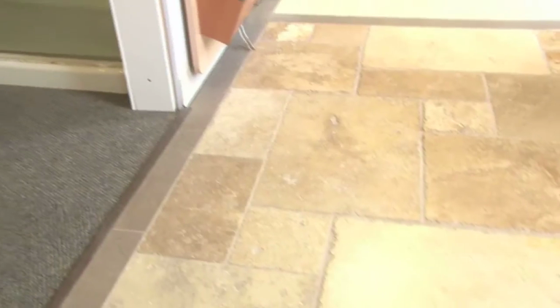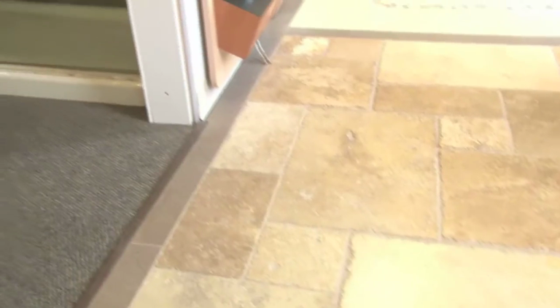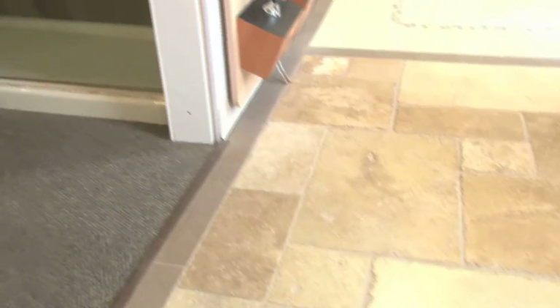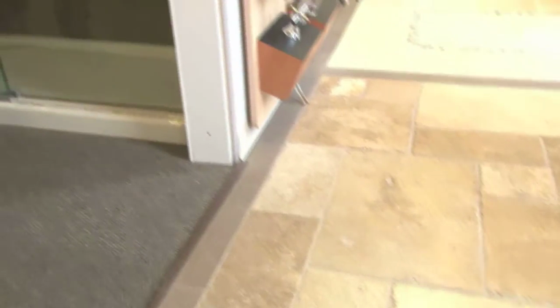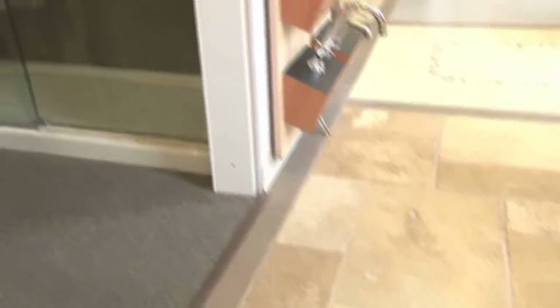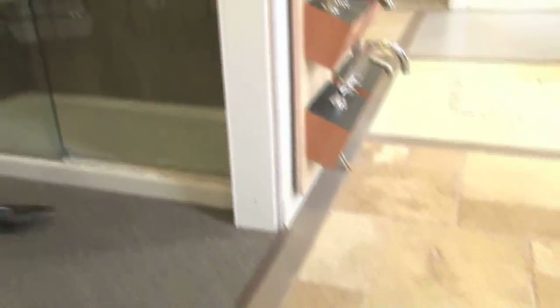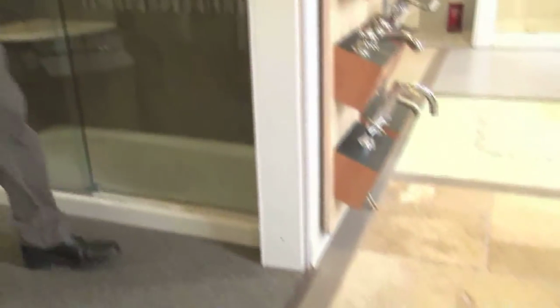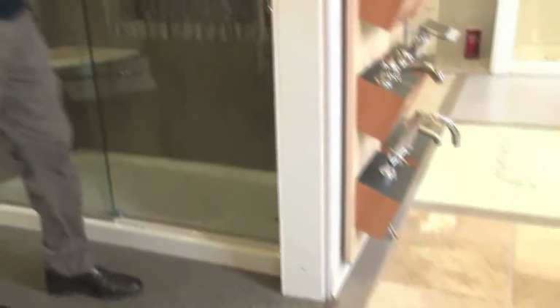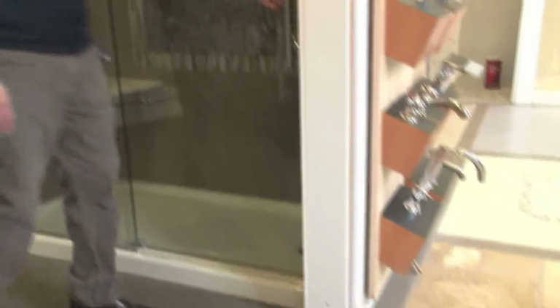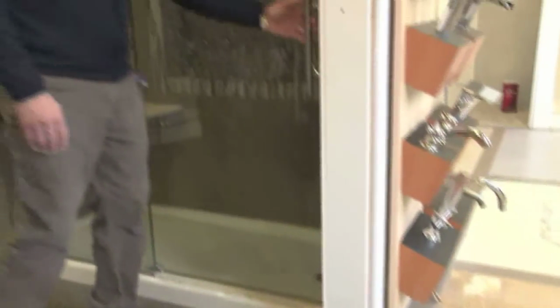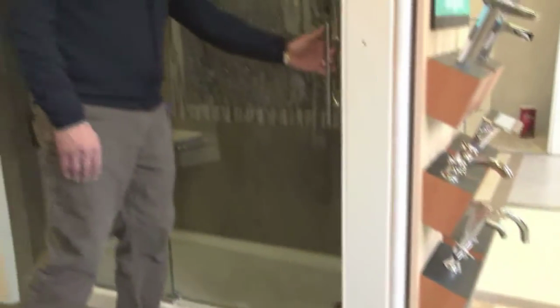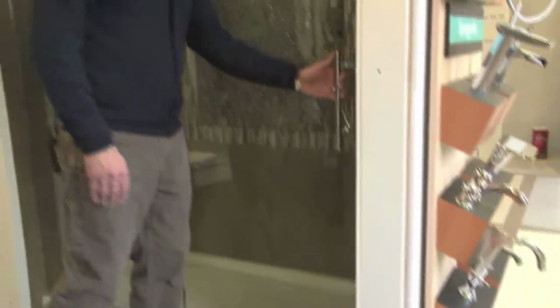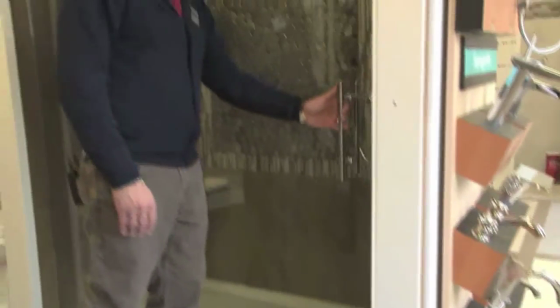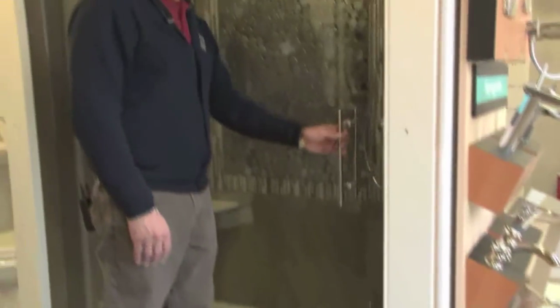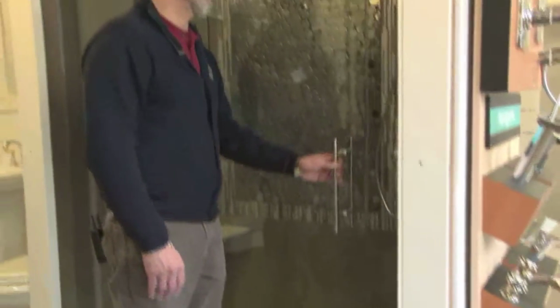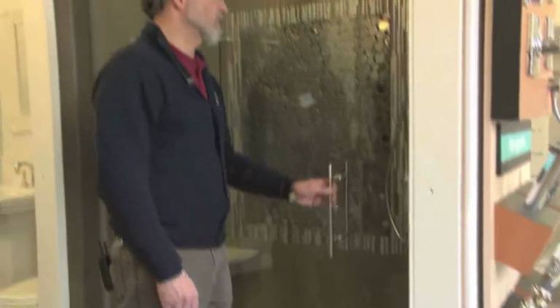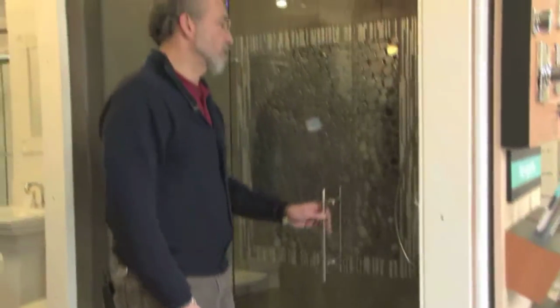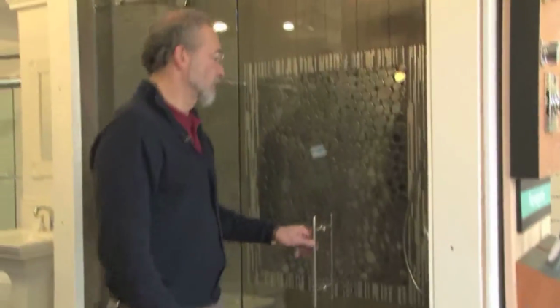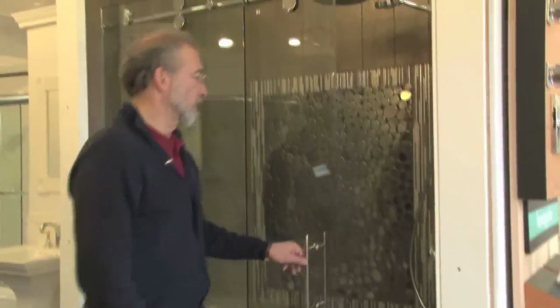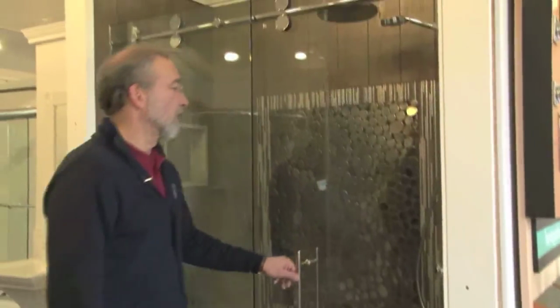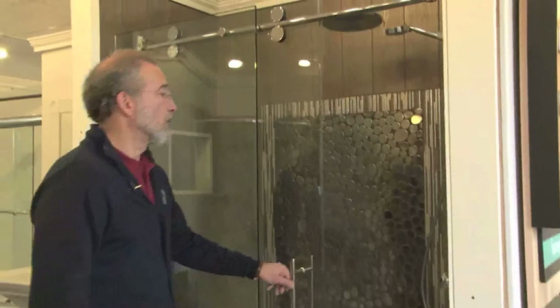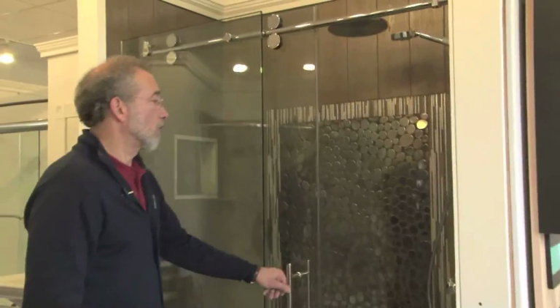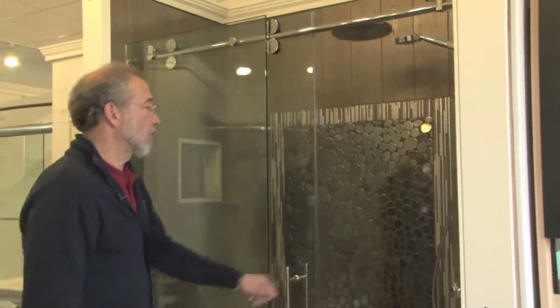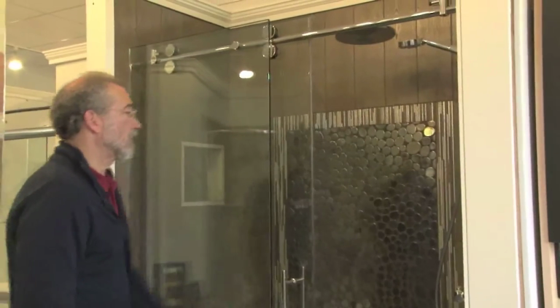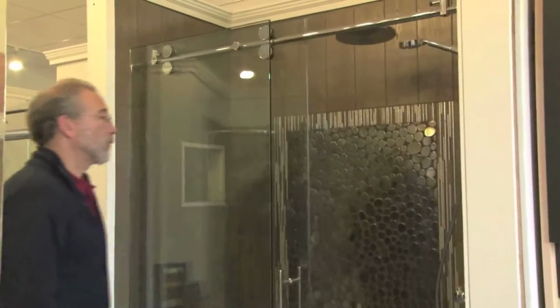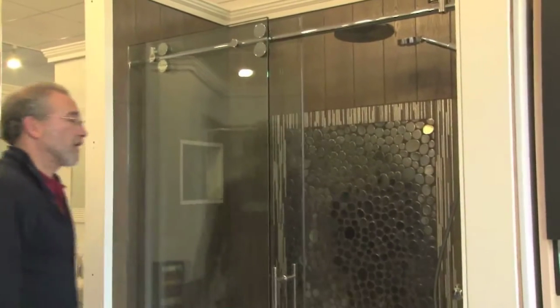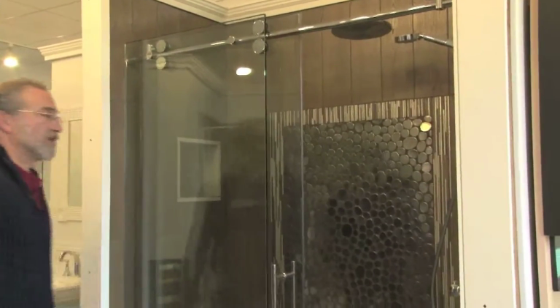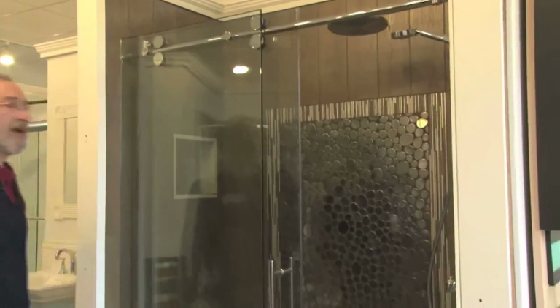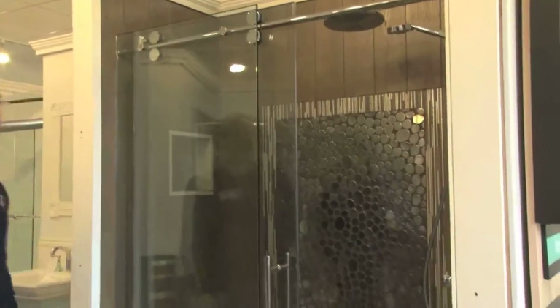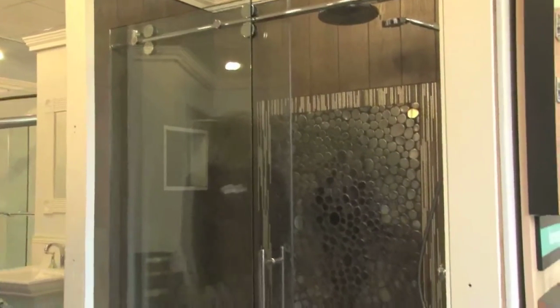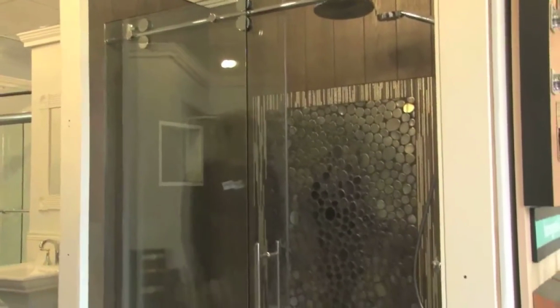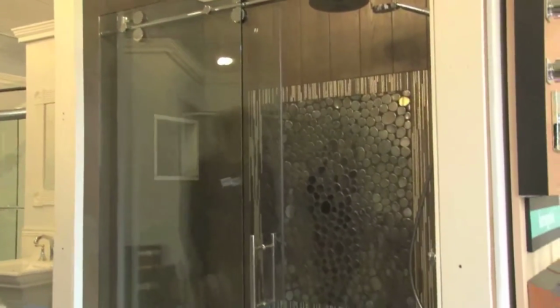Custom heavy glass shower doors can be sliders or we also have pivot doors.